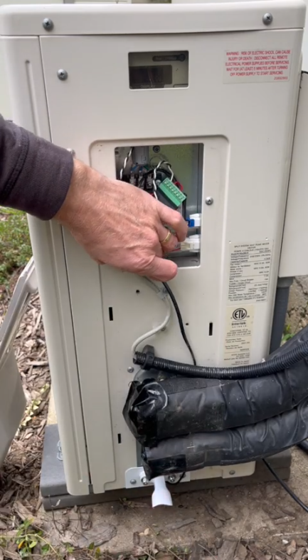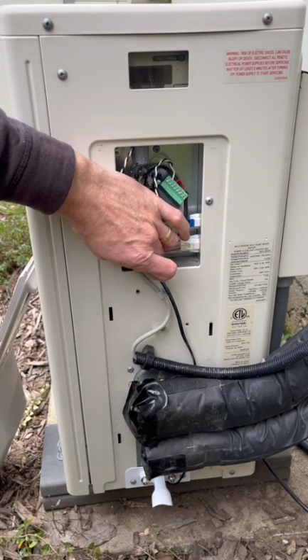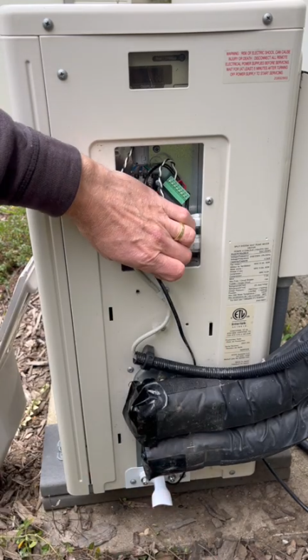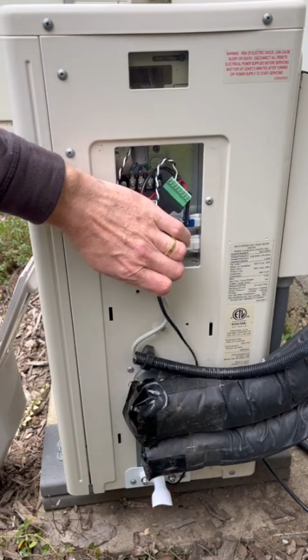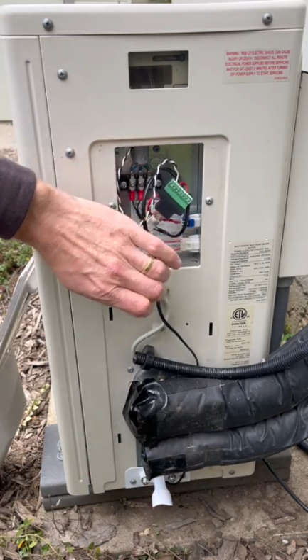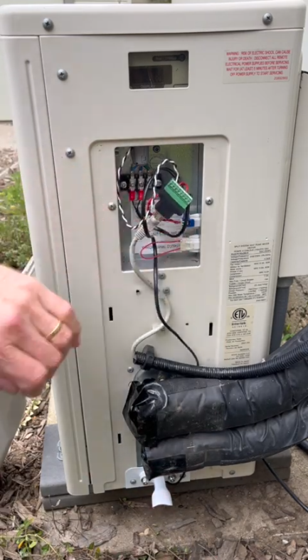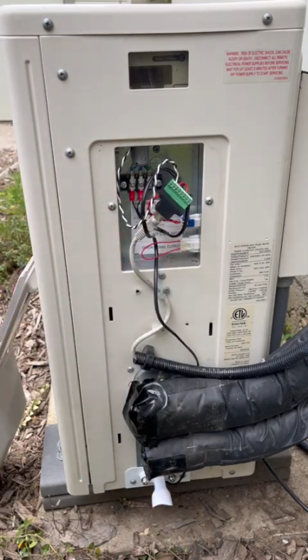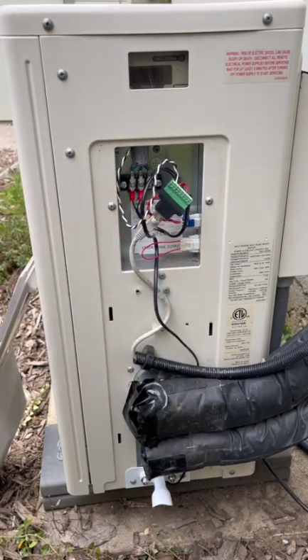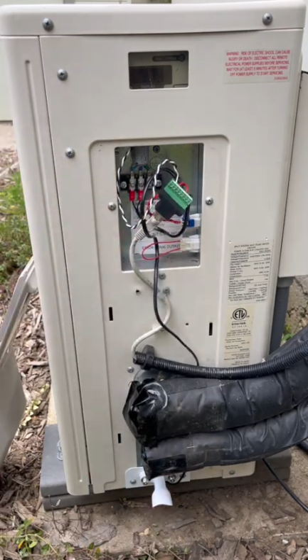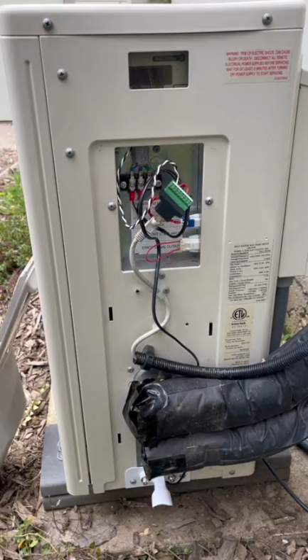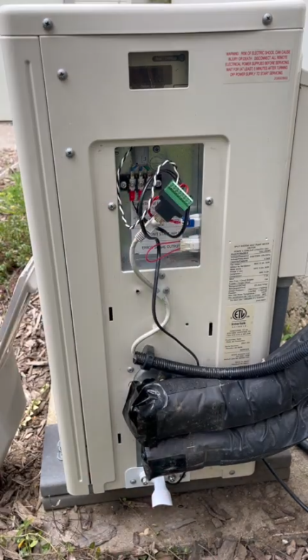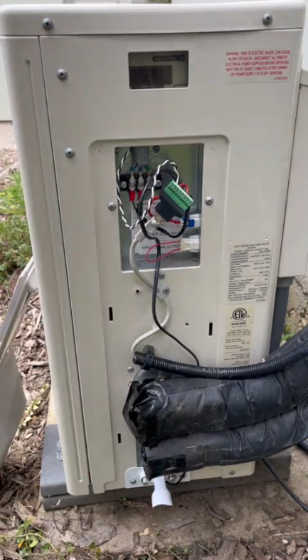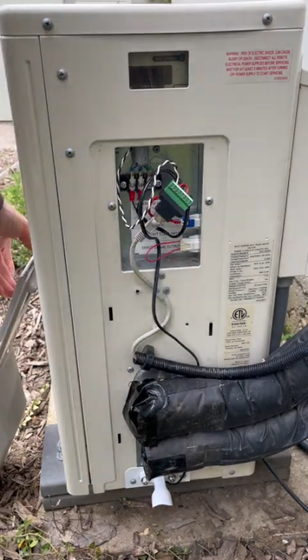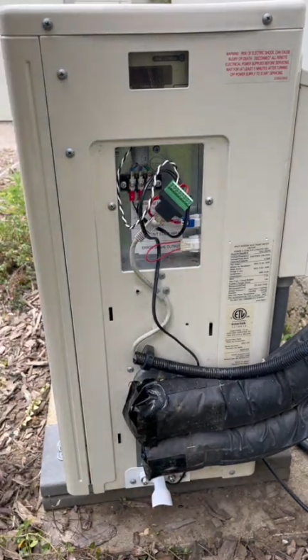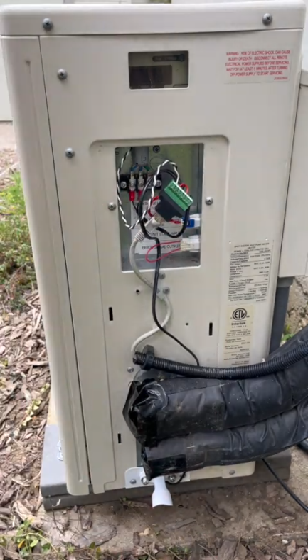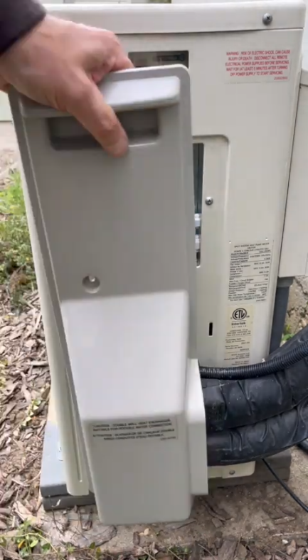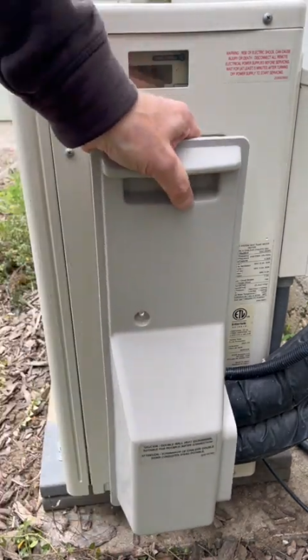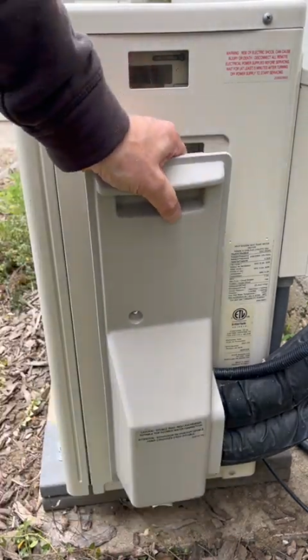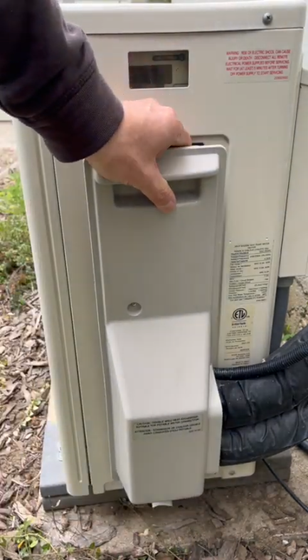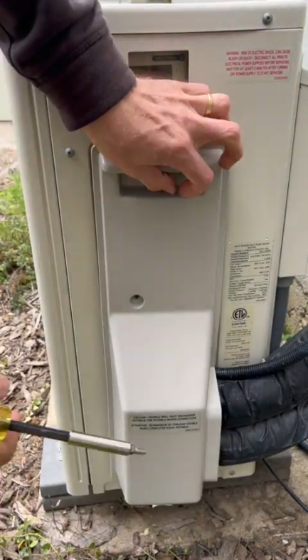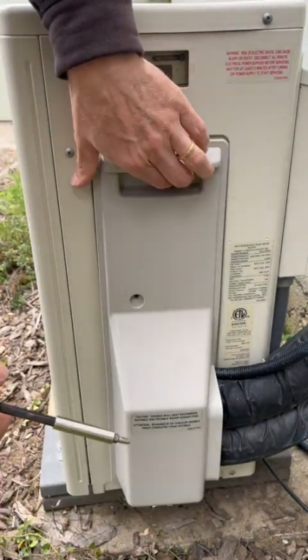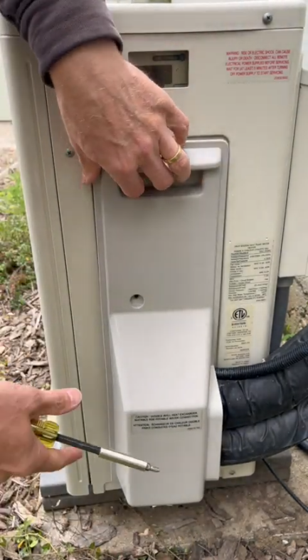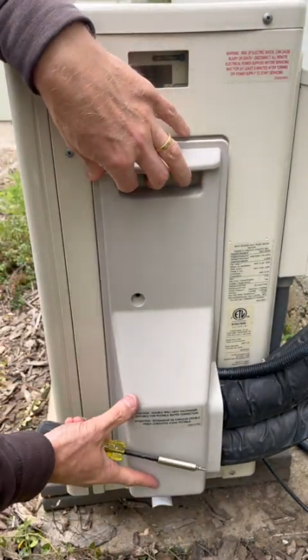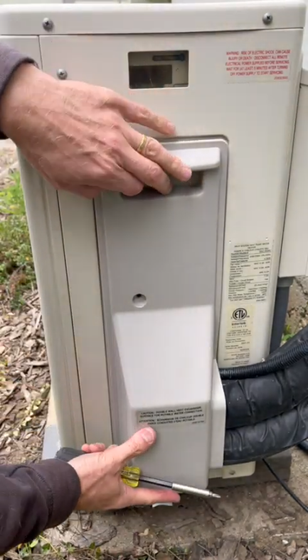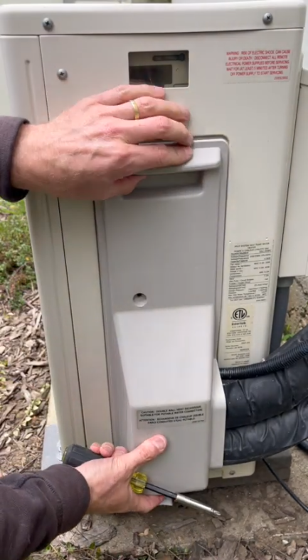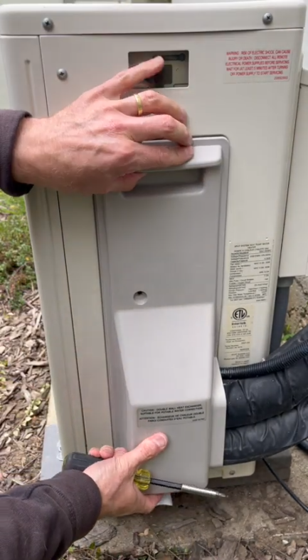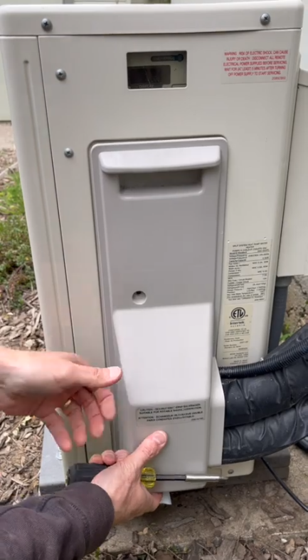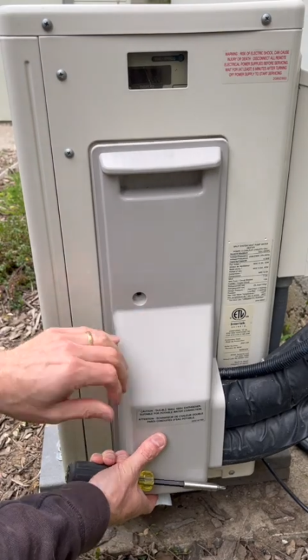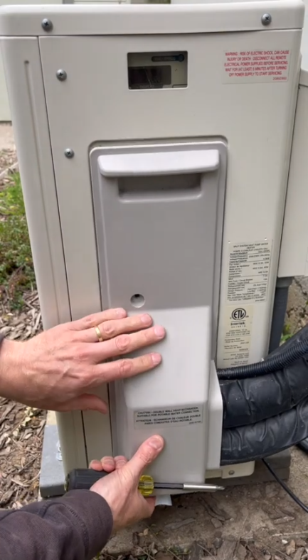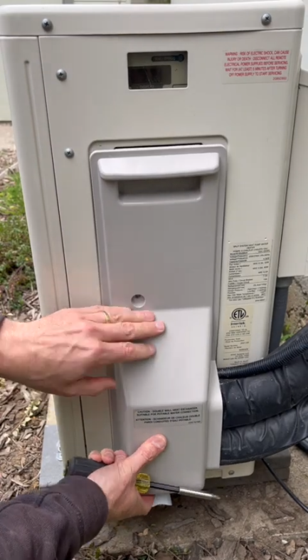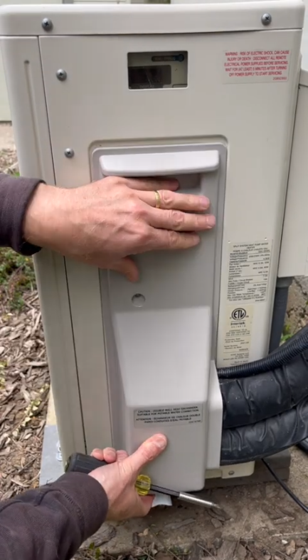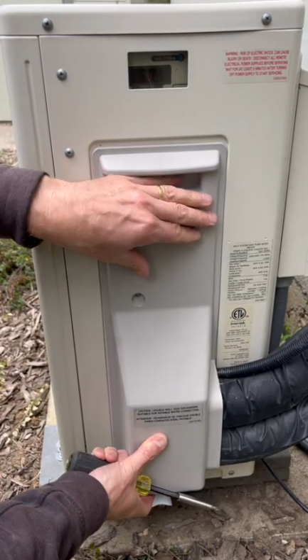At this point, all the wiring is done and we simply need to put the cover back in place.